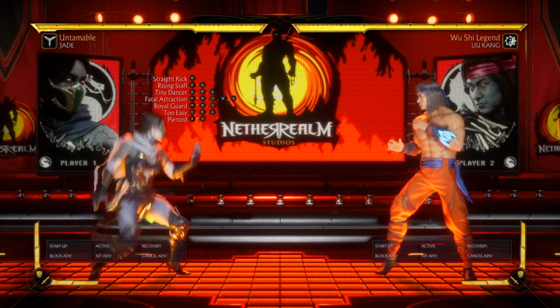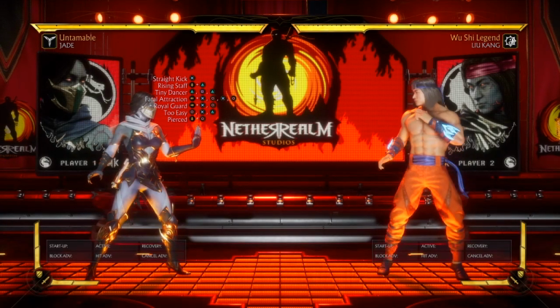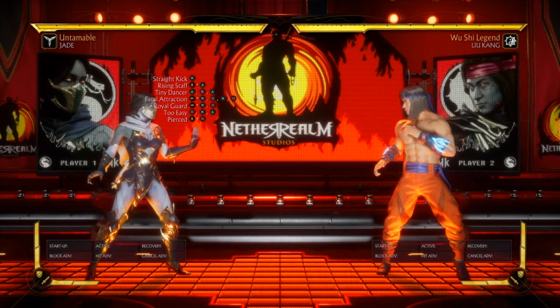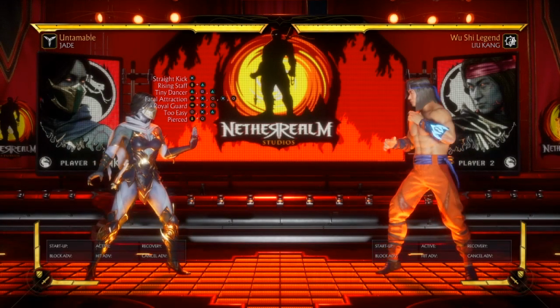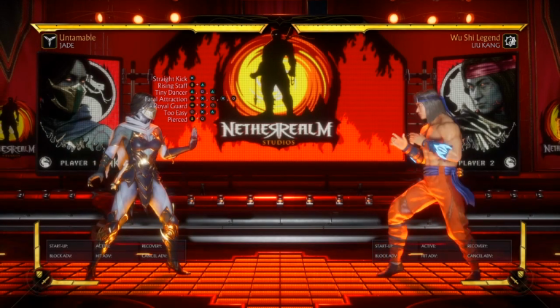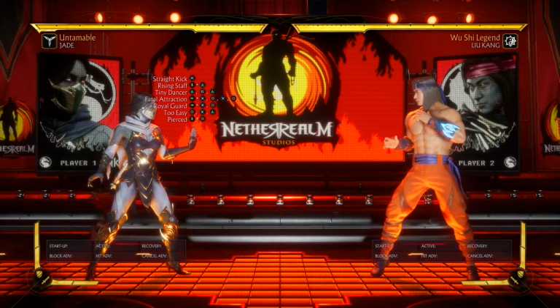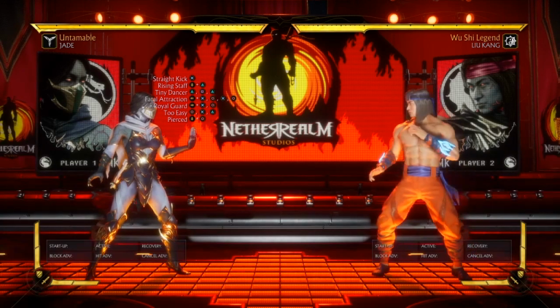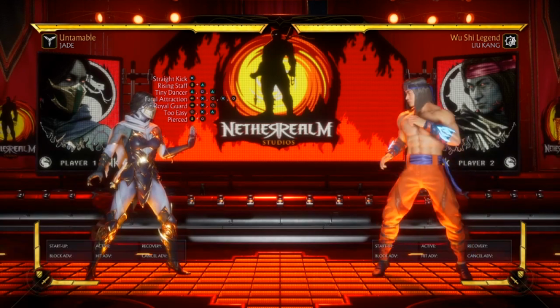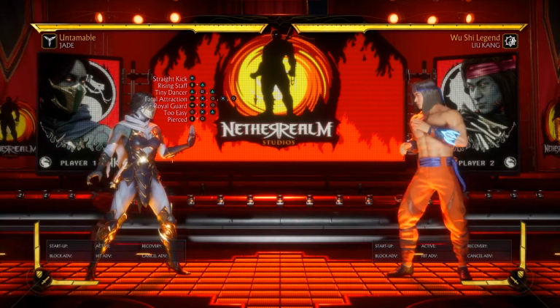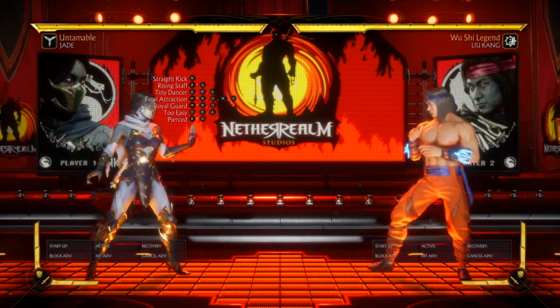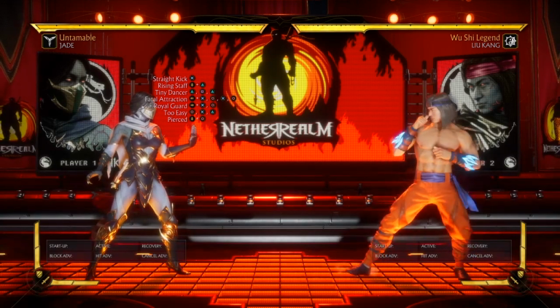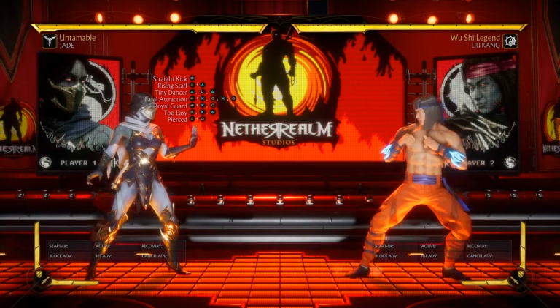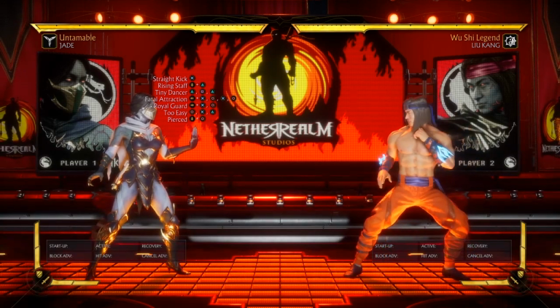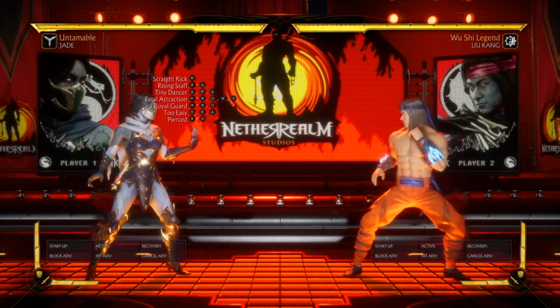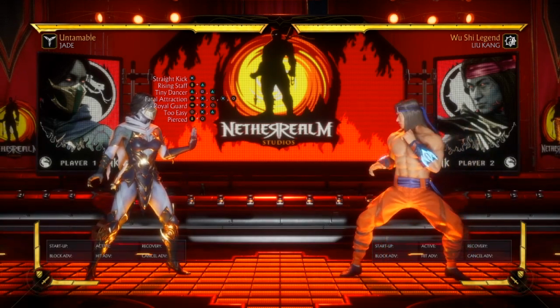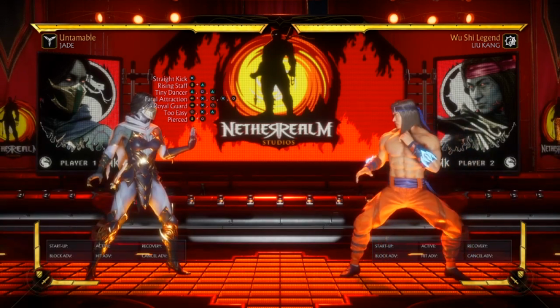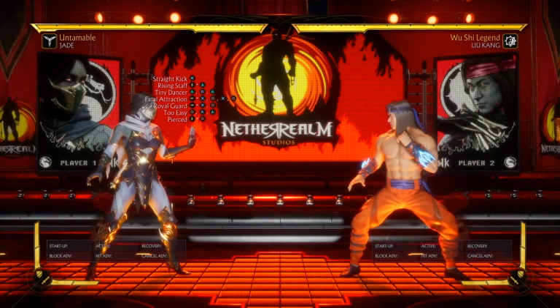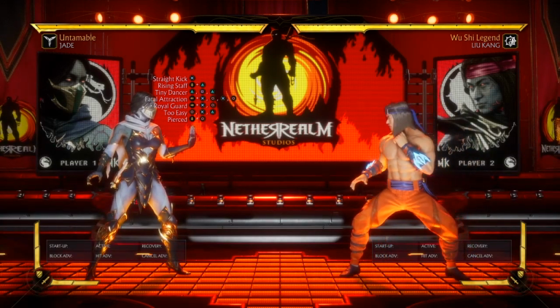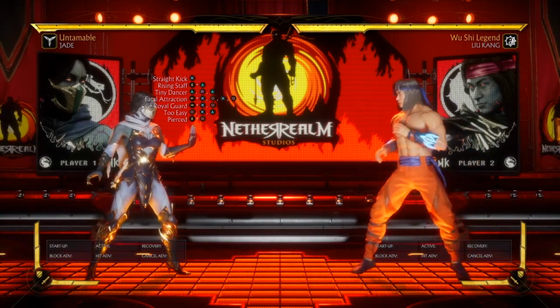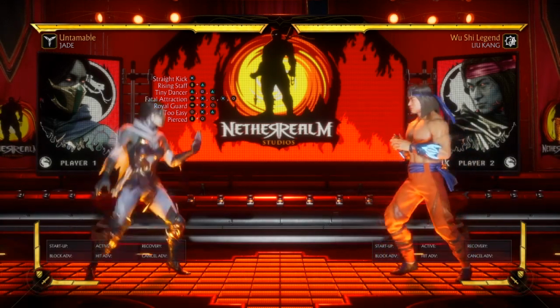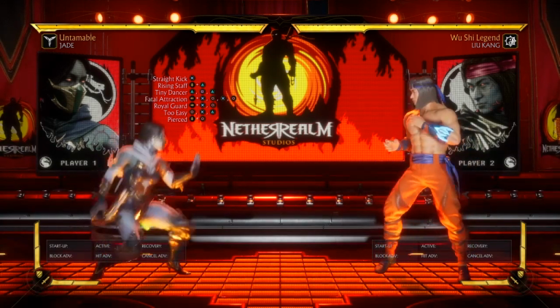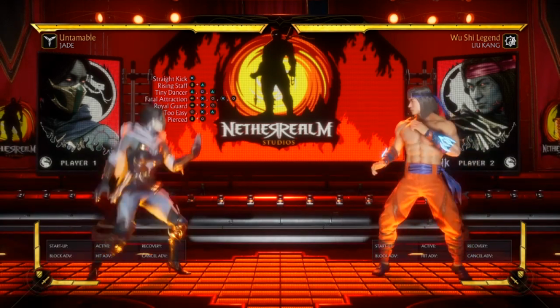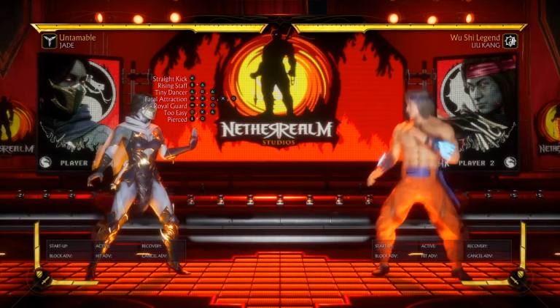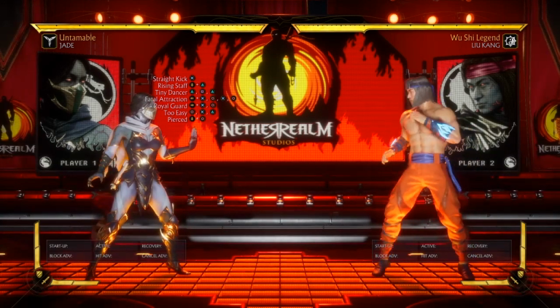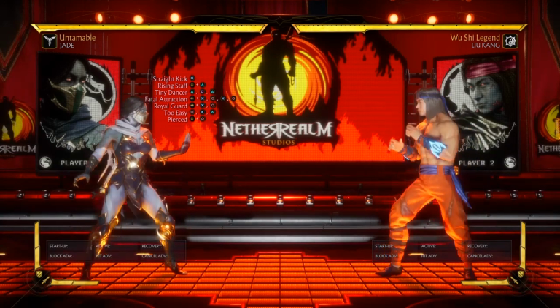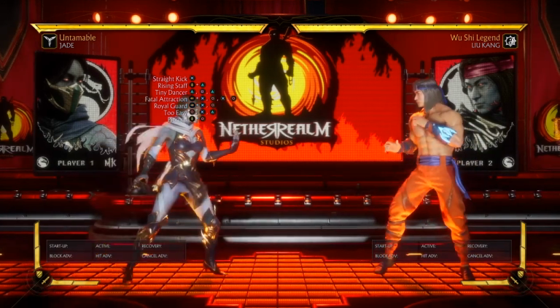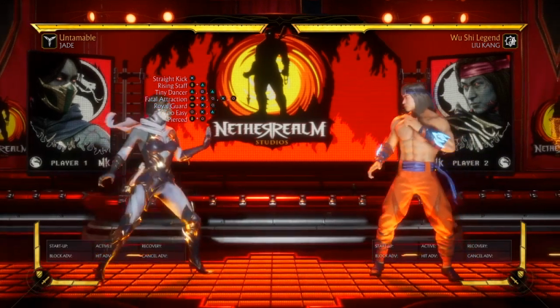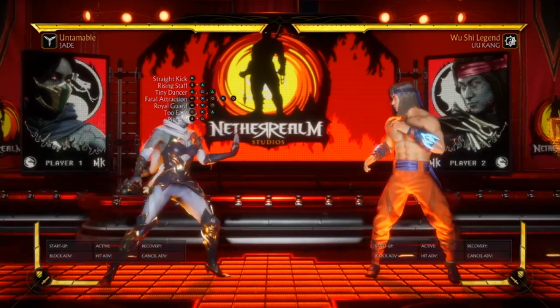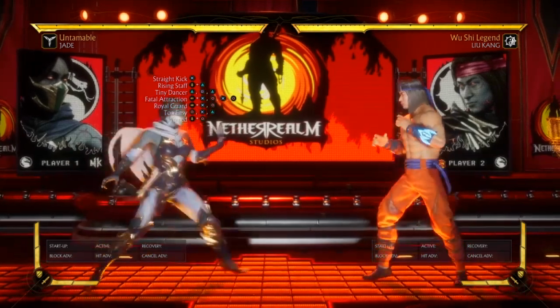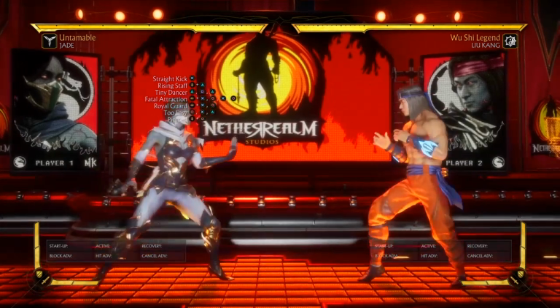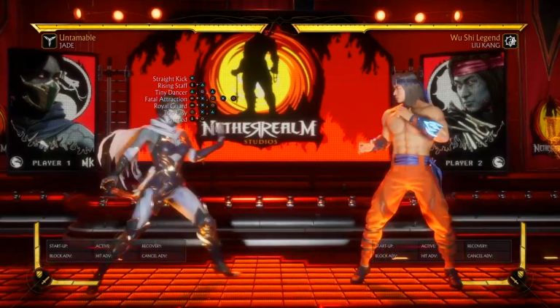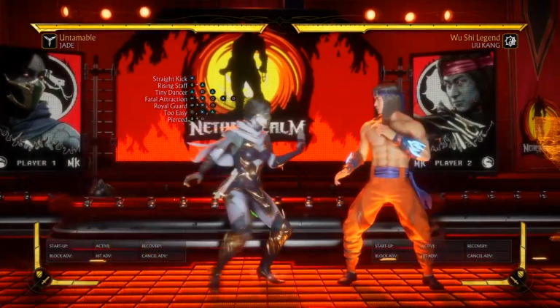Alright, so basically what we're about to go over is controlling the neutral with Jade, and spacing and stuff like that.